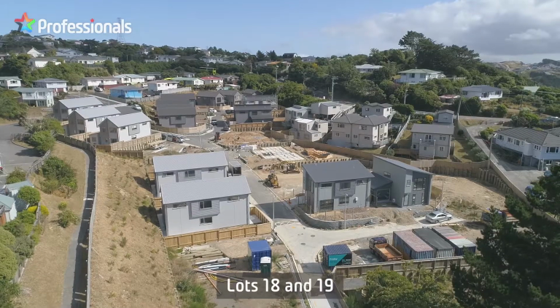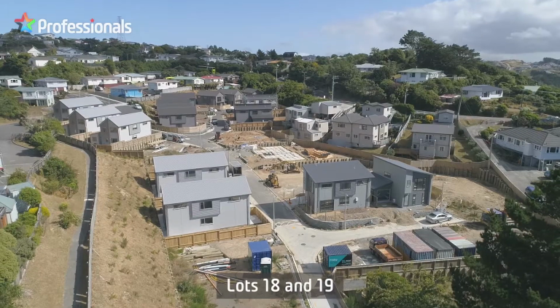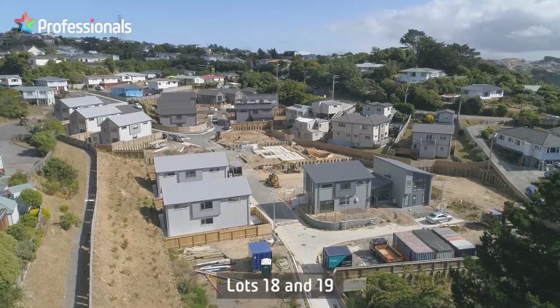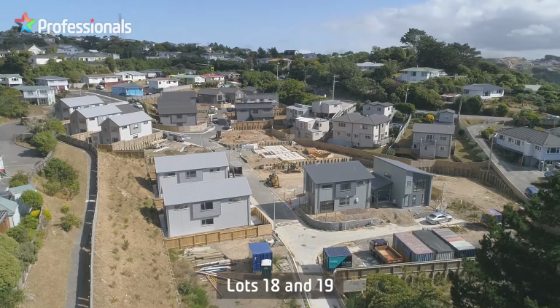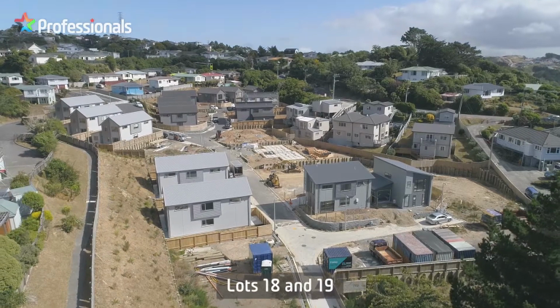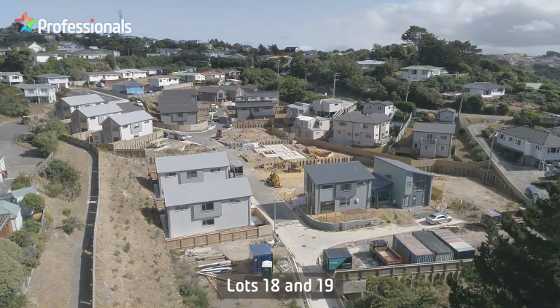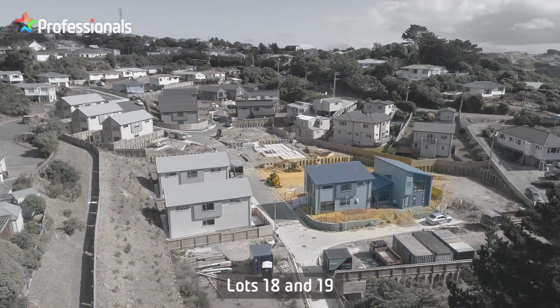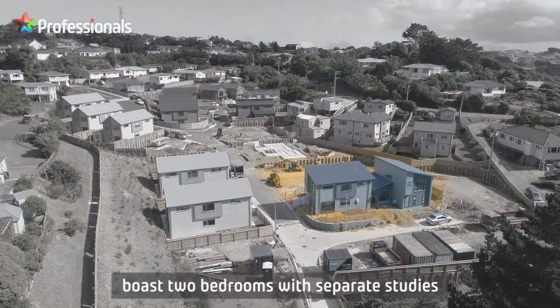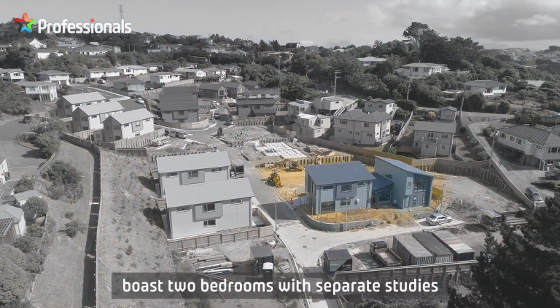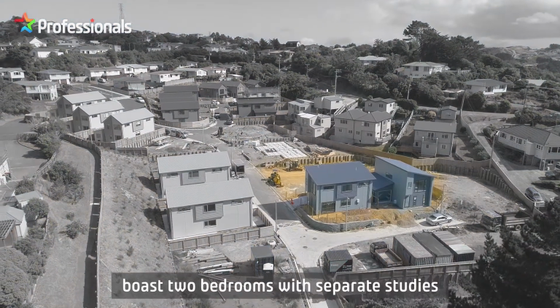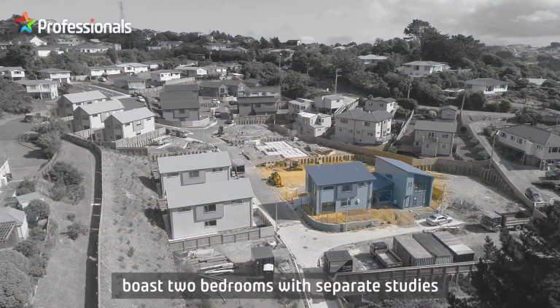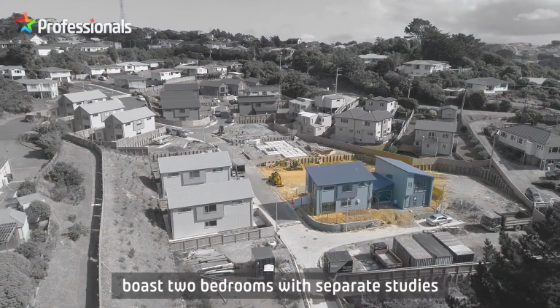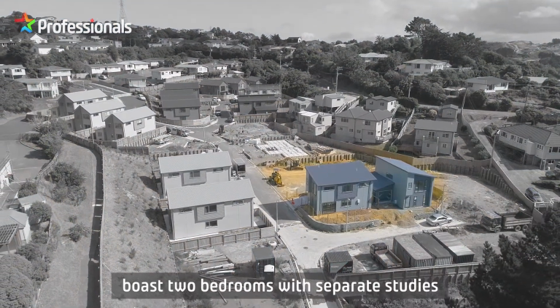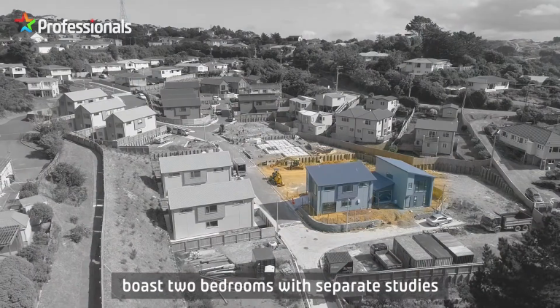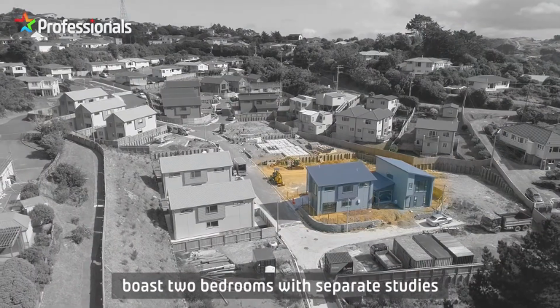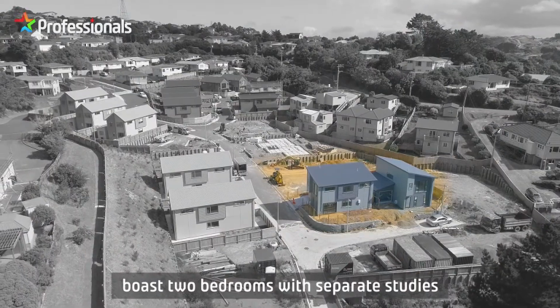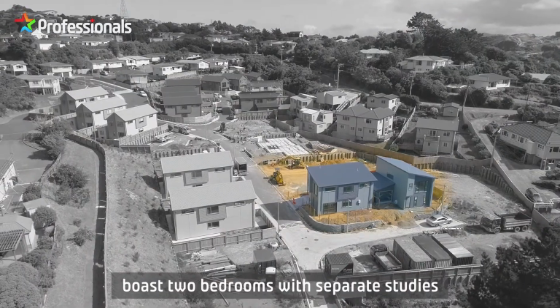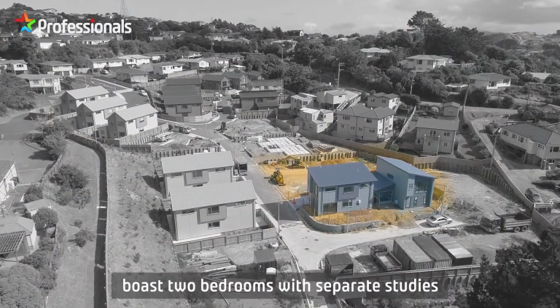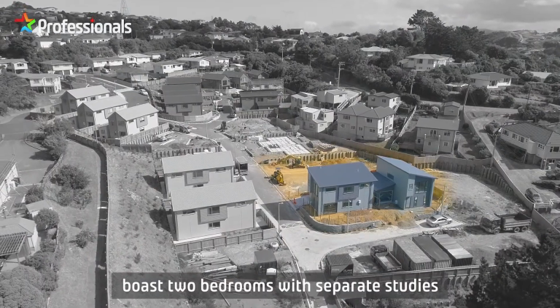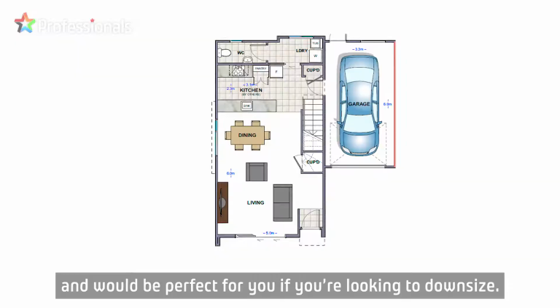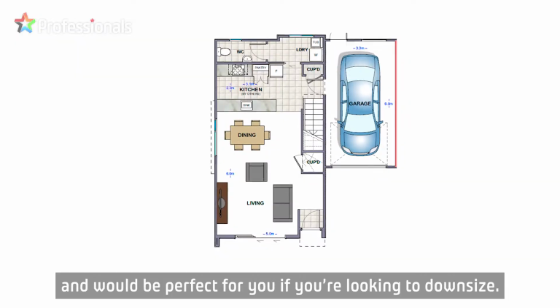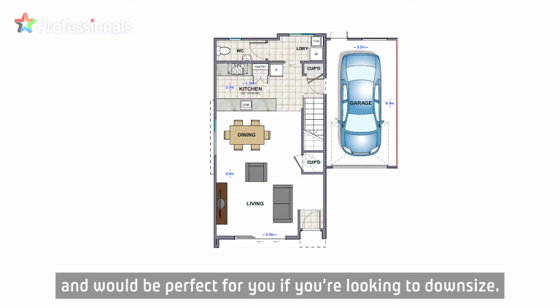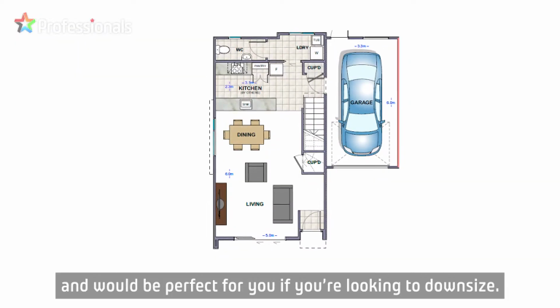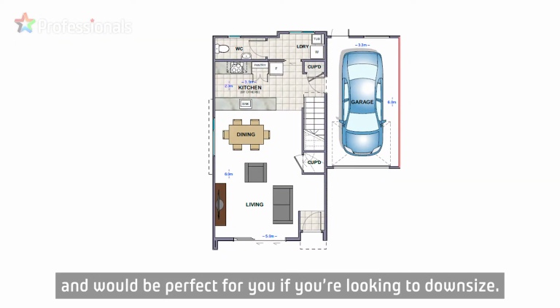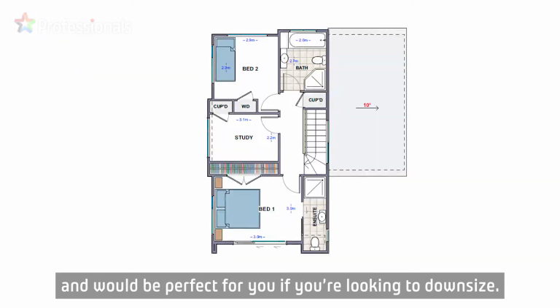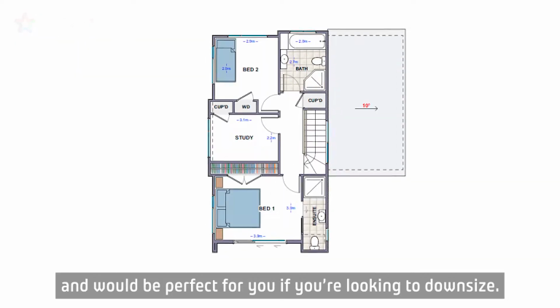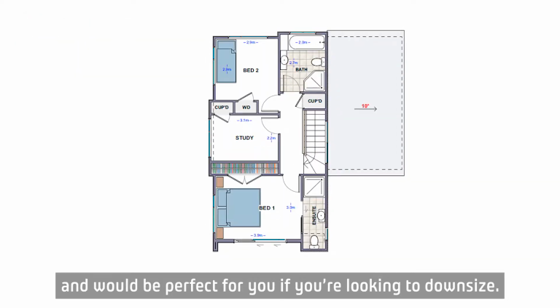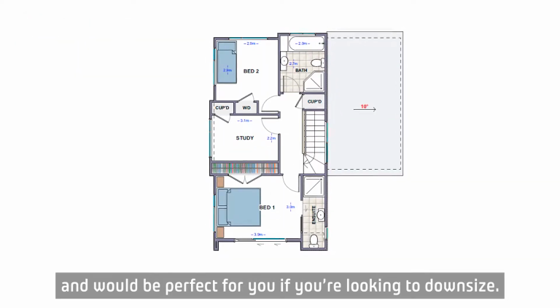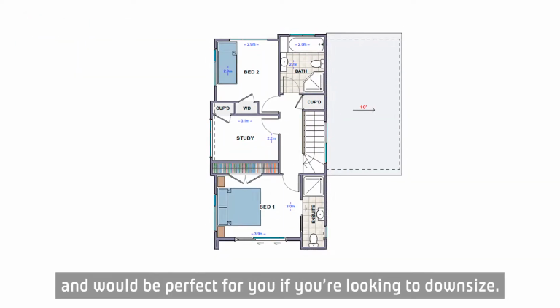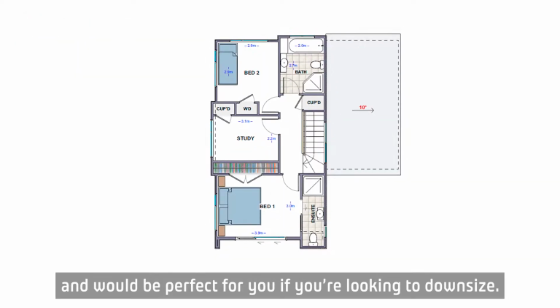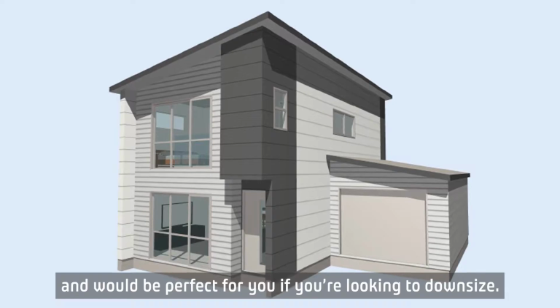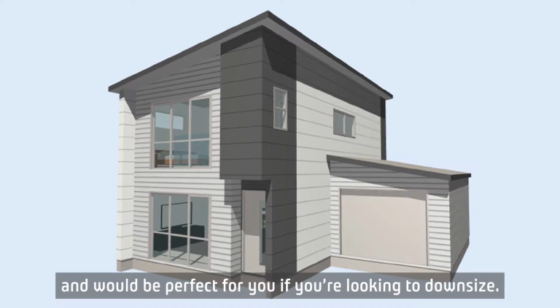Lots 18 and 19 boast two bedrooms with separate studies and would be perfect for you if you are looking to downsize.